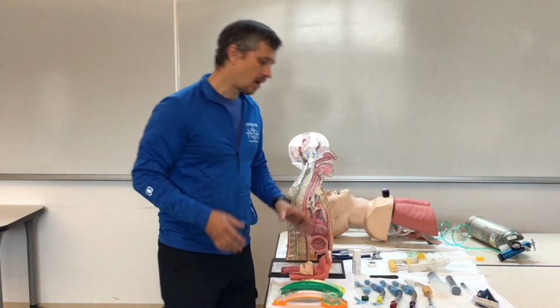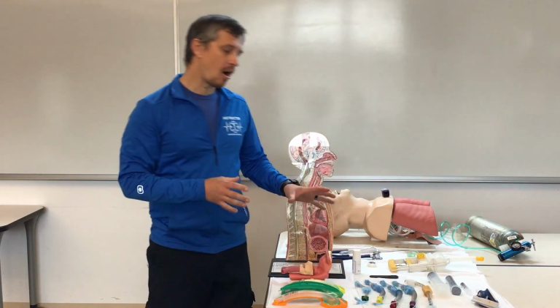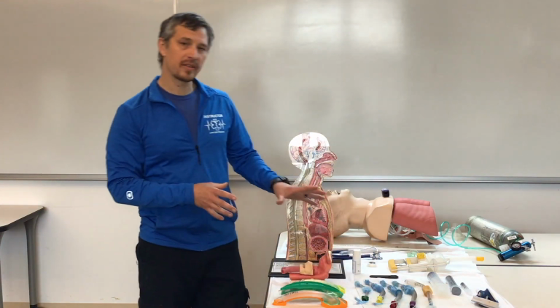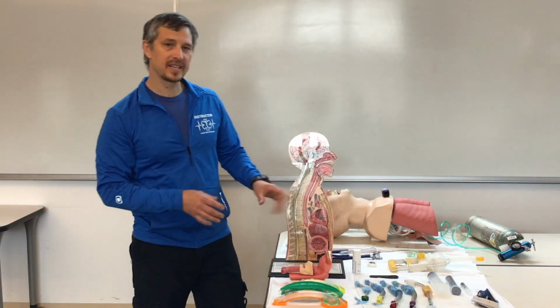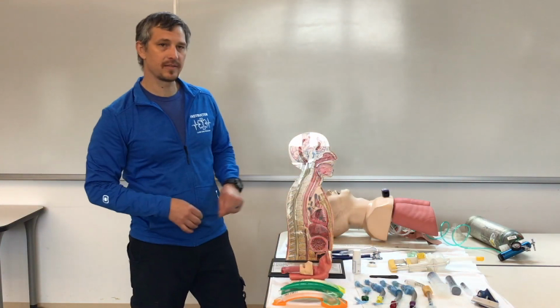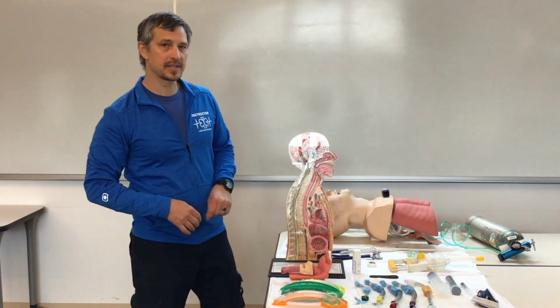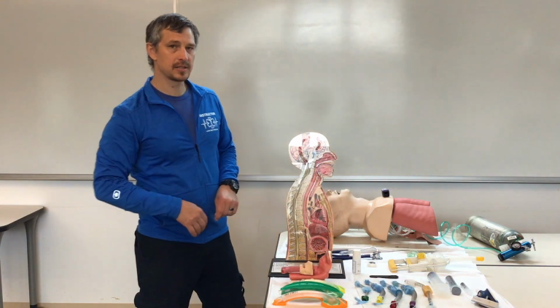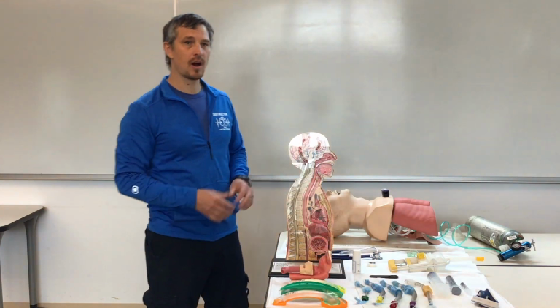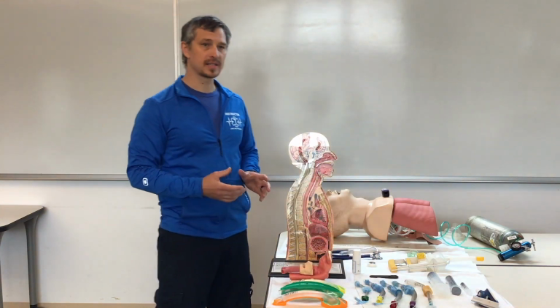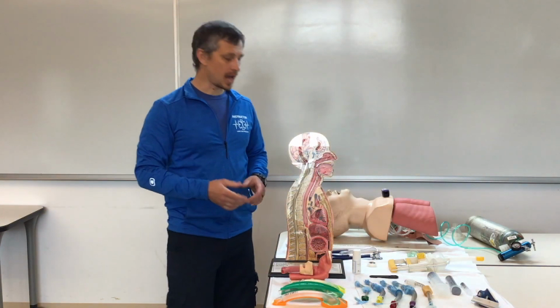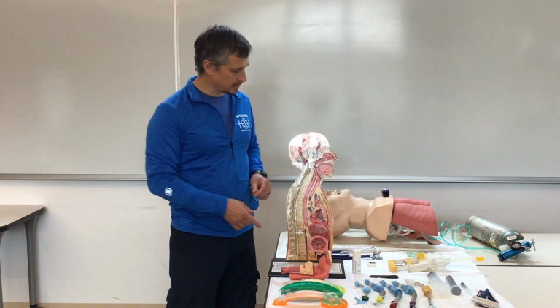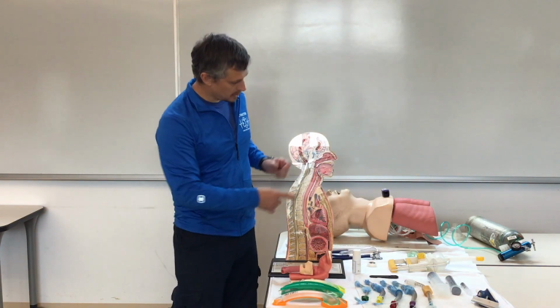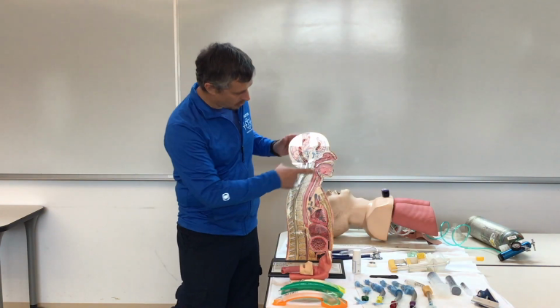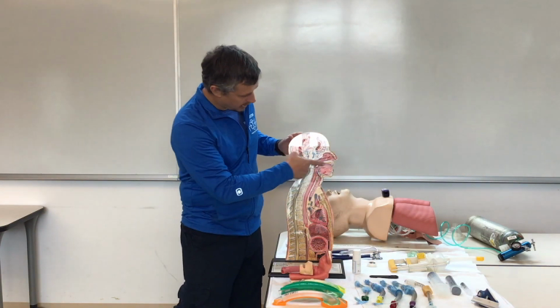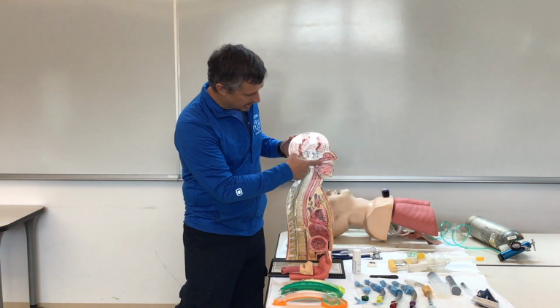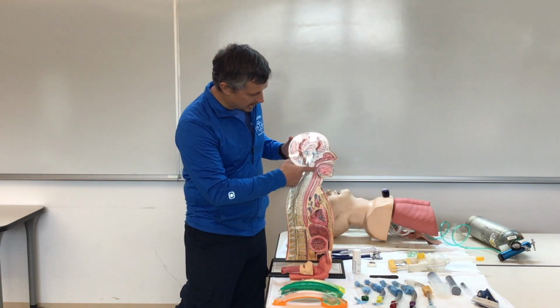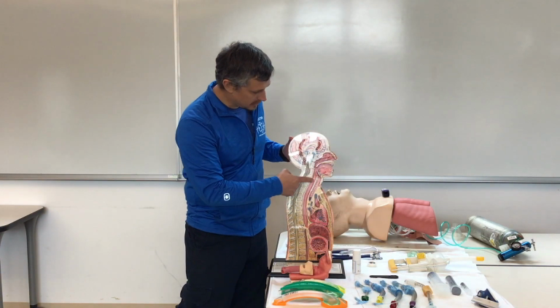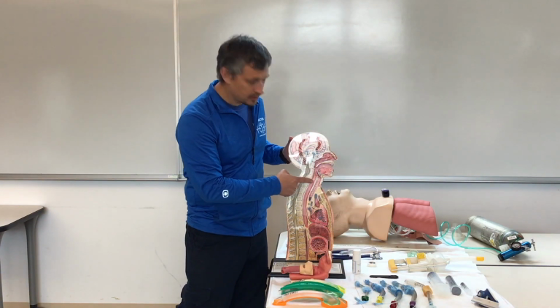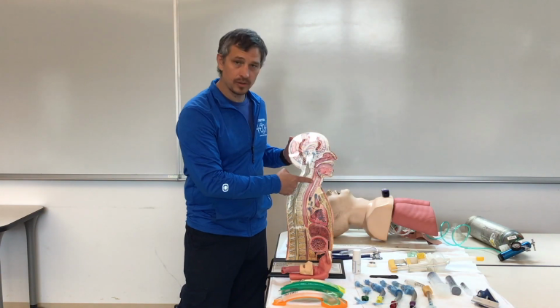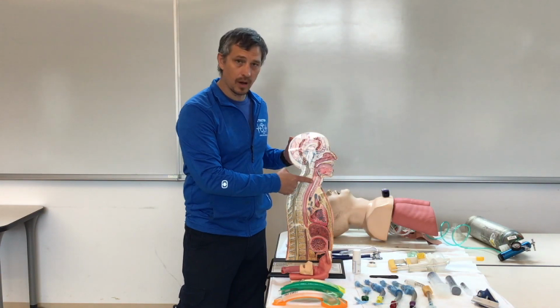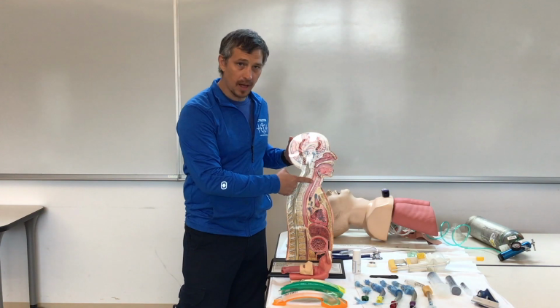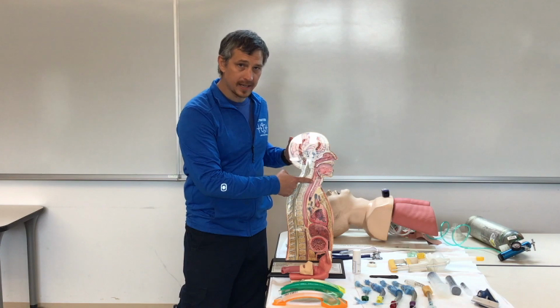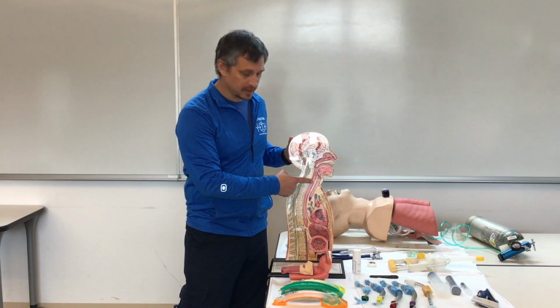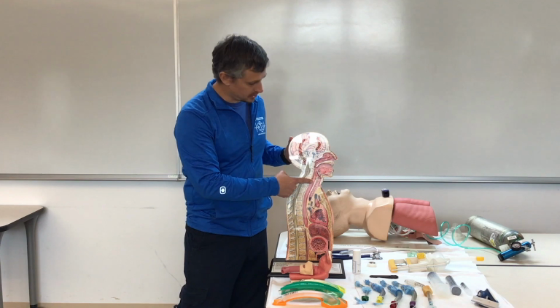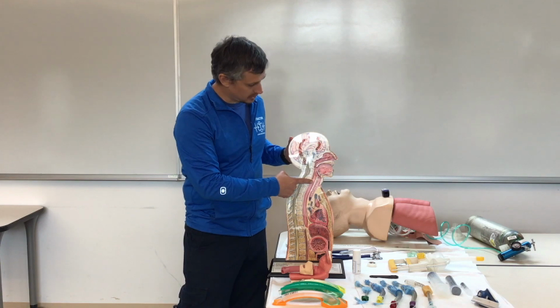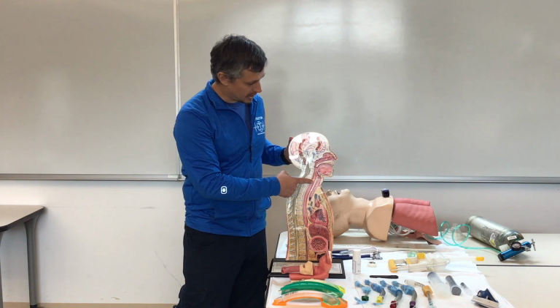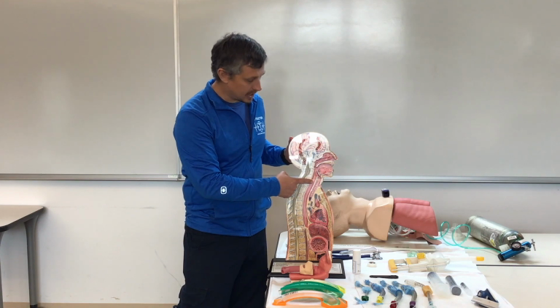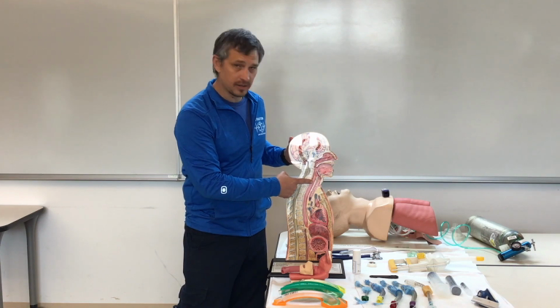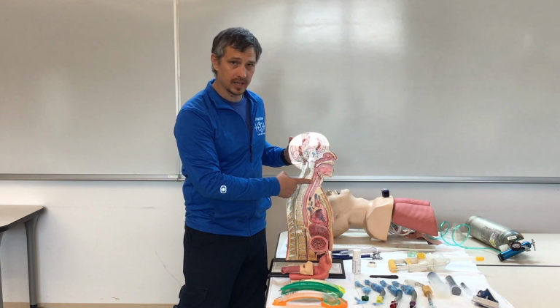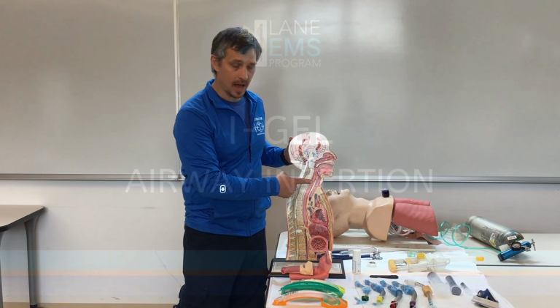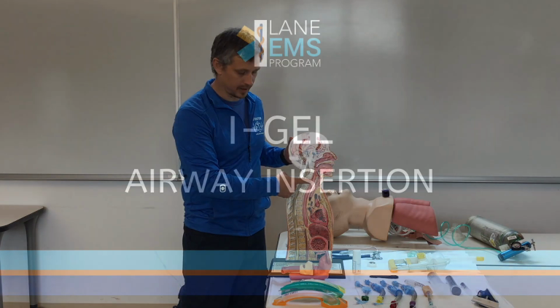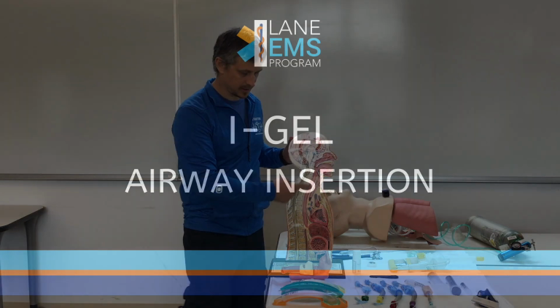All of these devices are designed for blind insertion into the esophagus.